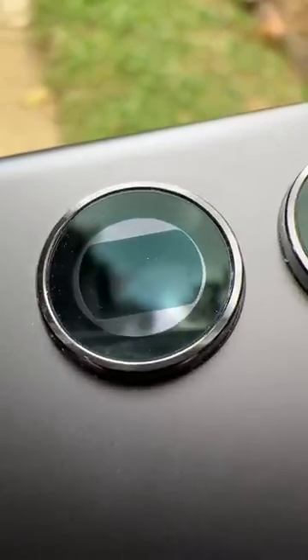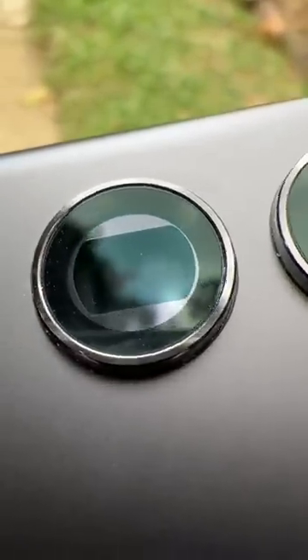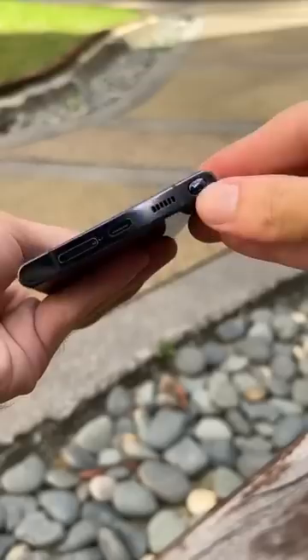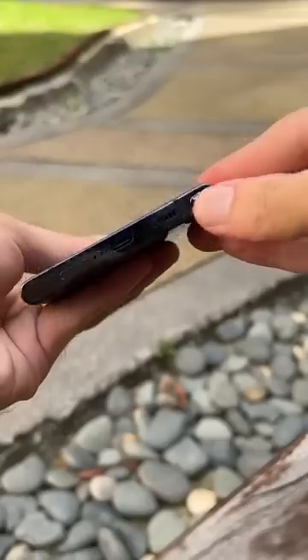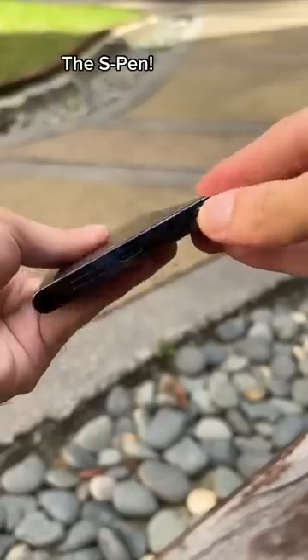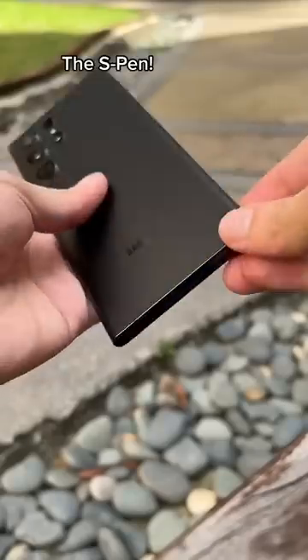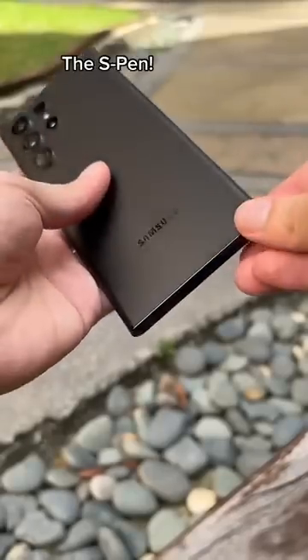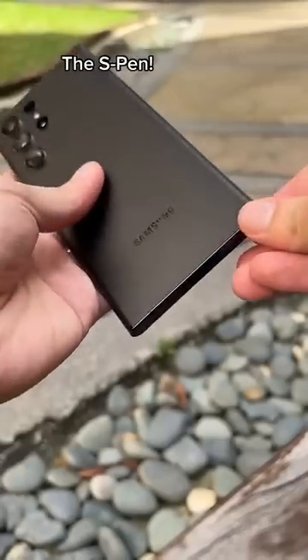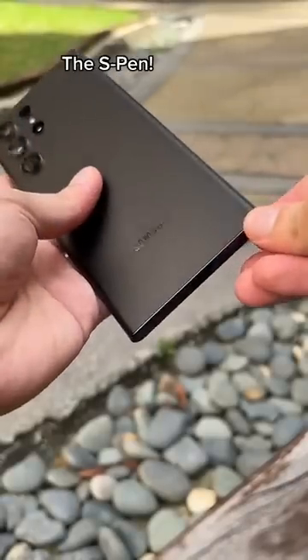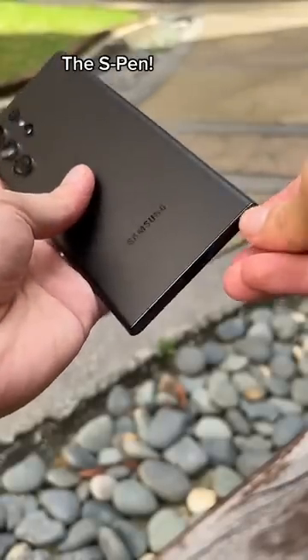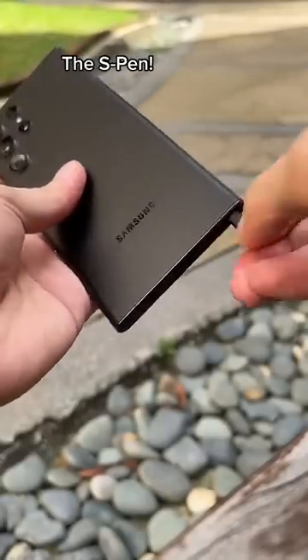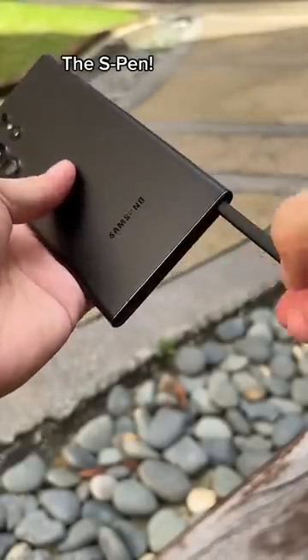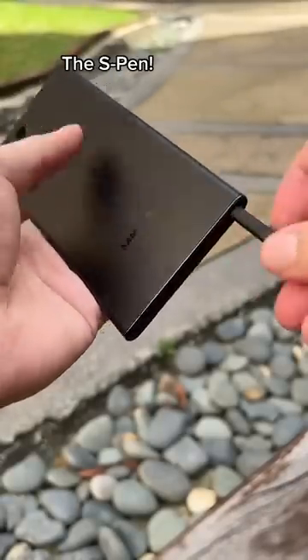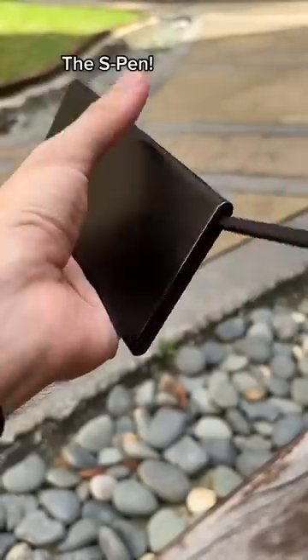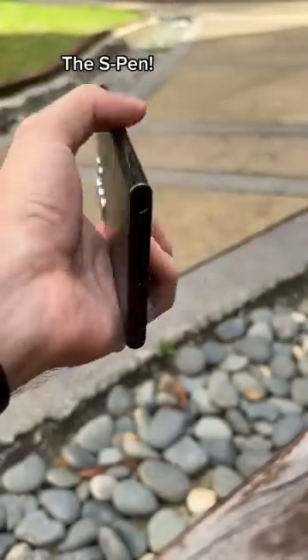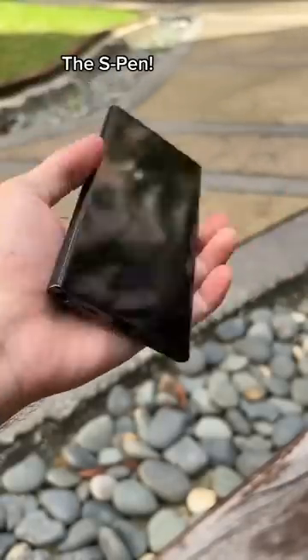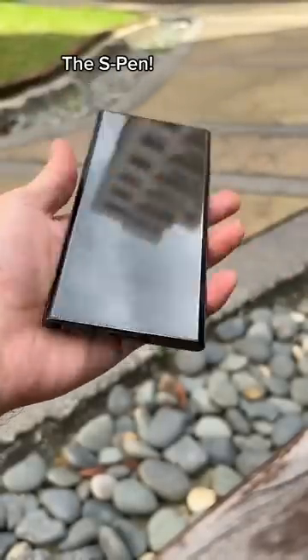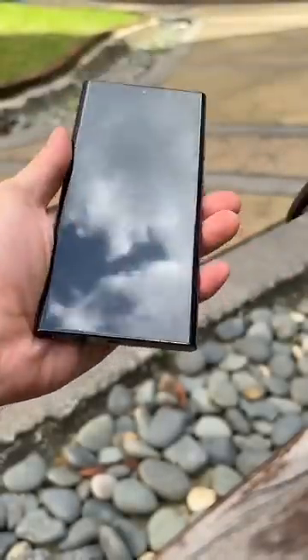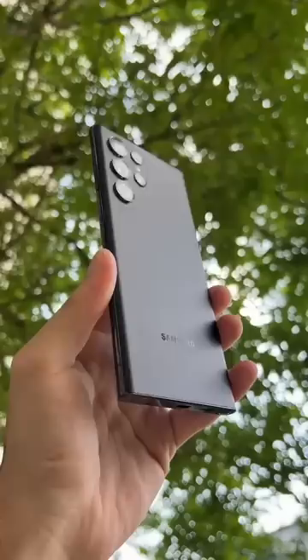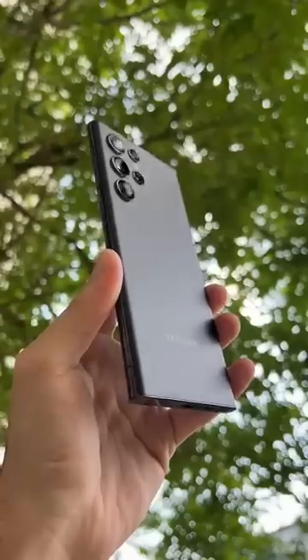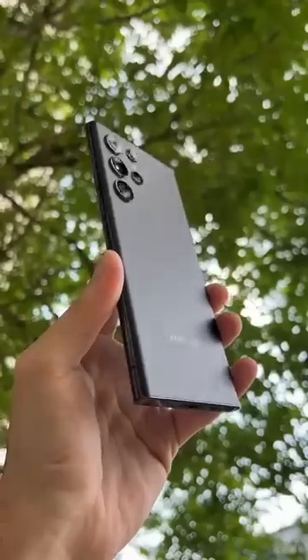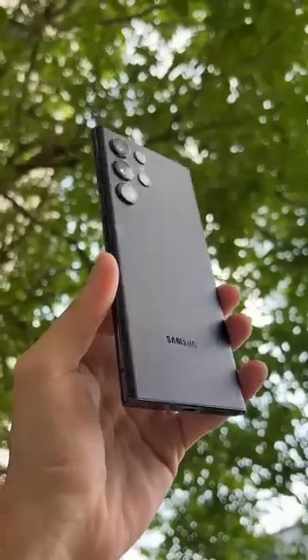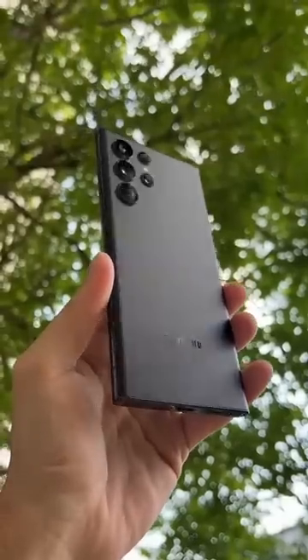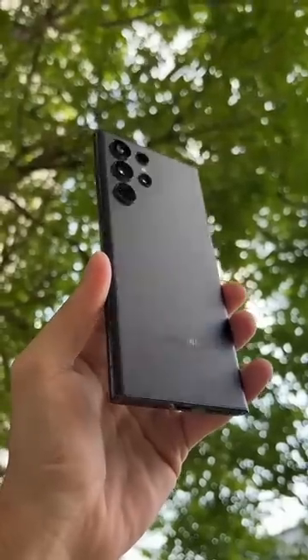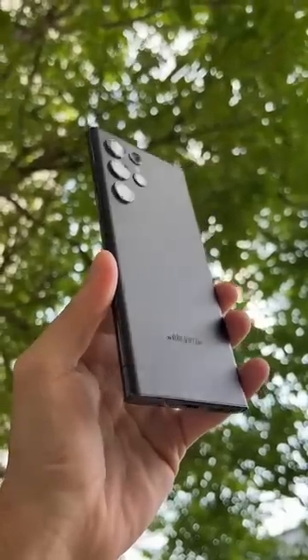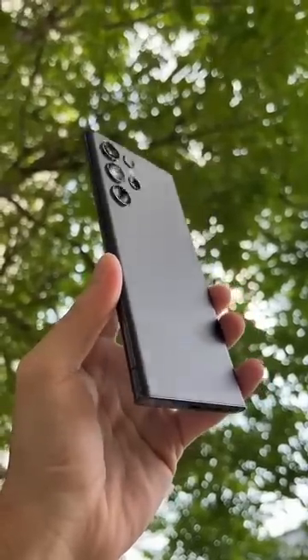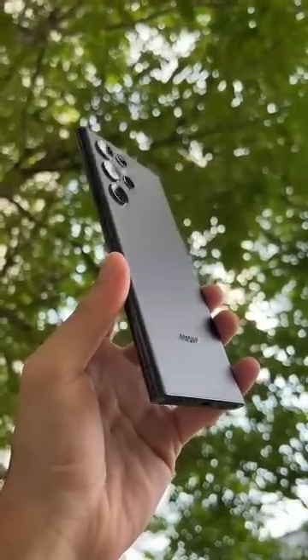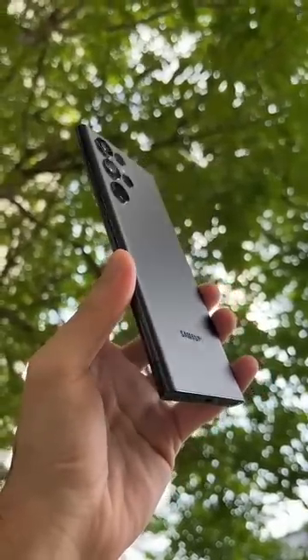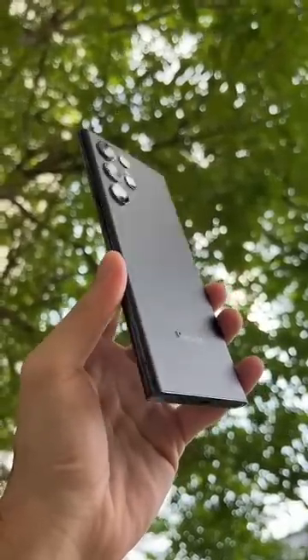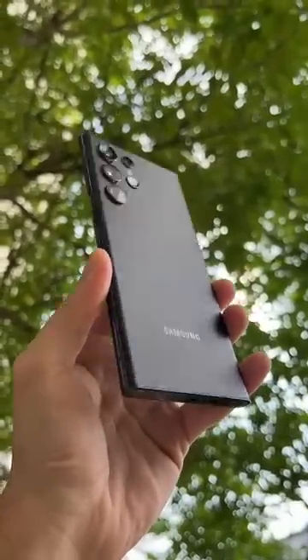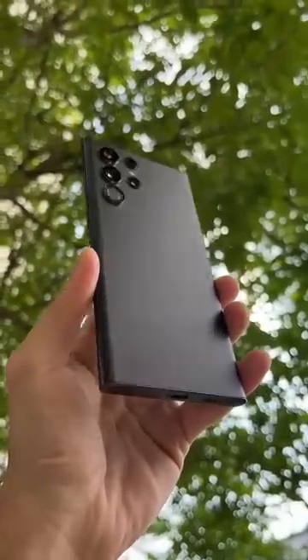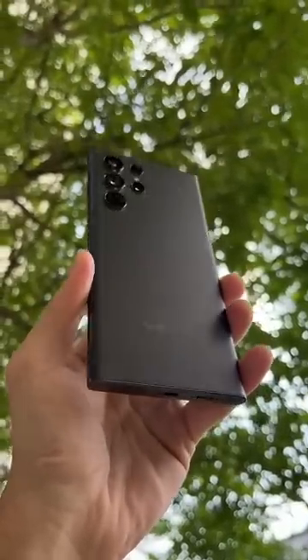And of course, we can't forget about the slot for the S Pen. That pretty much makes it one of the most protected phones.